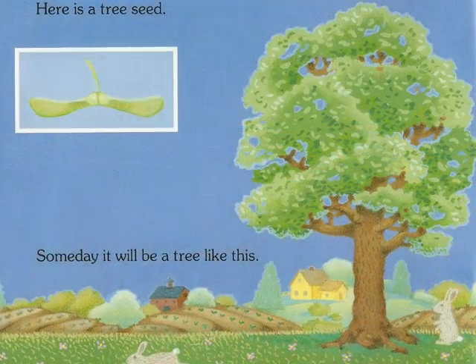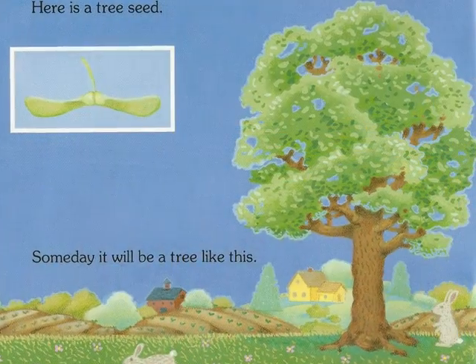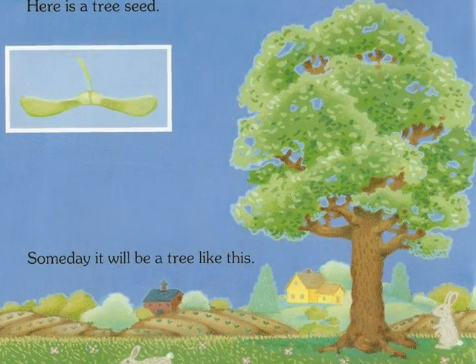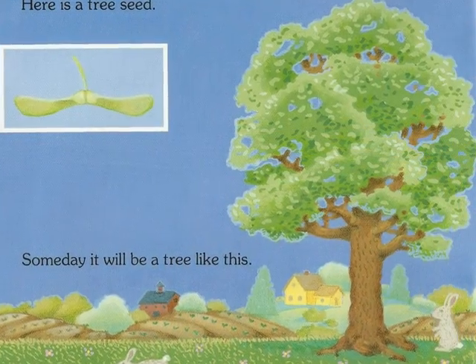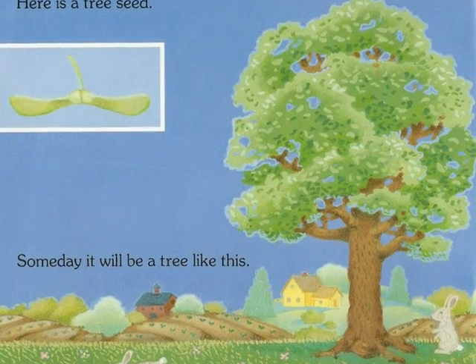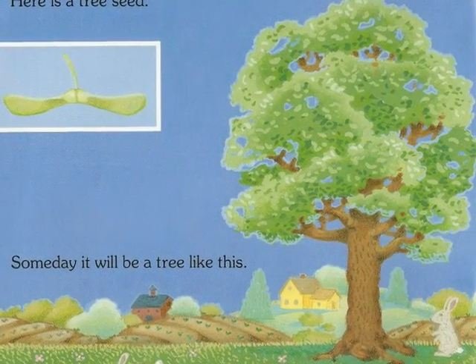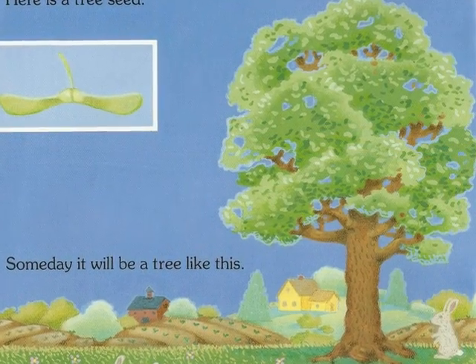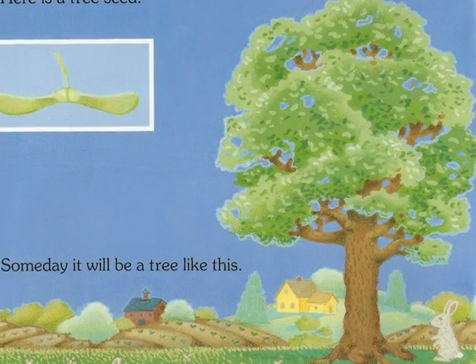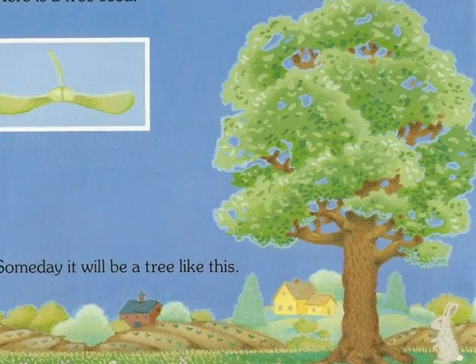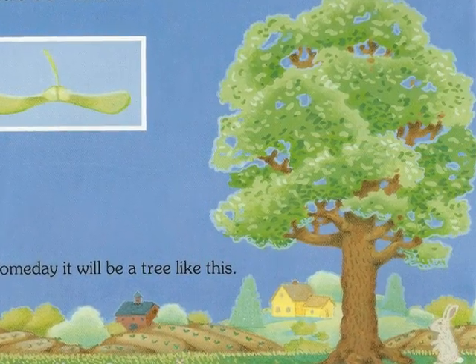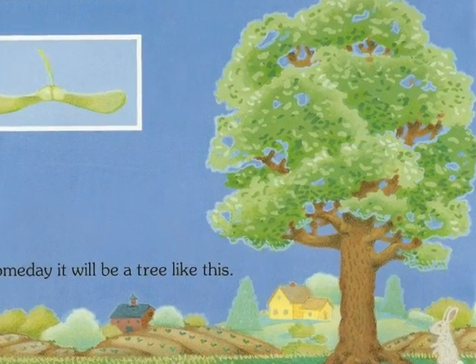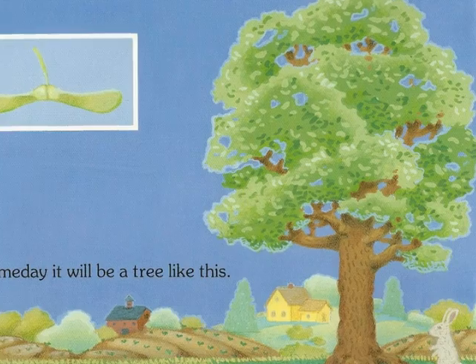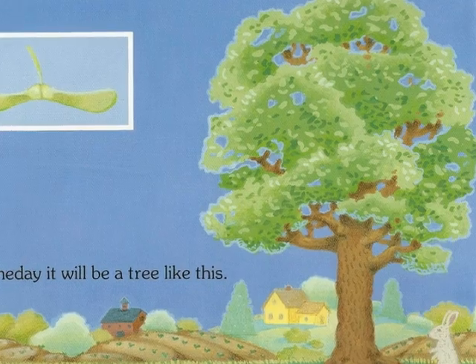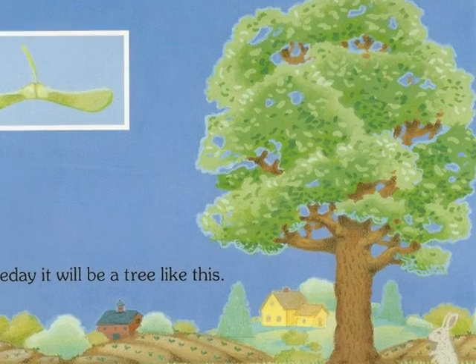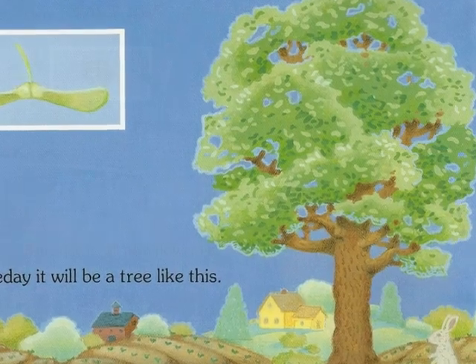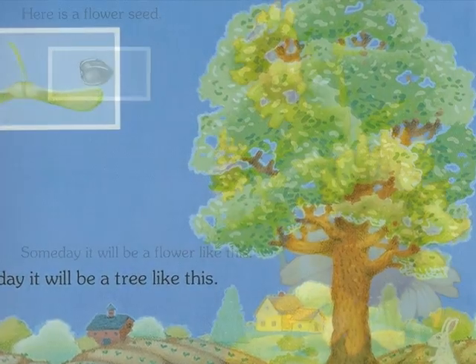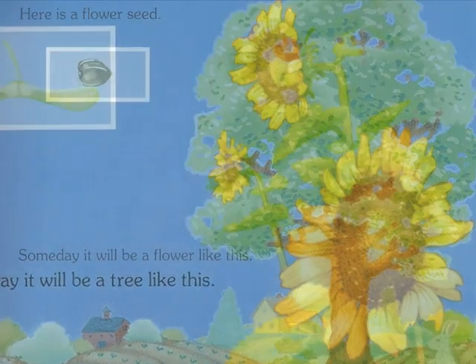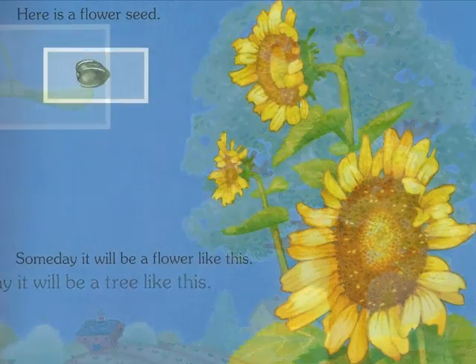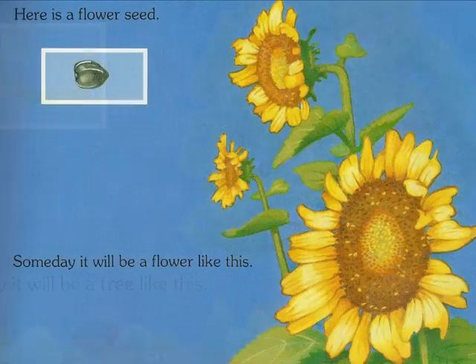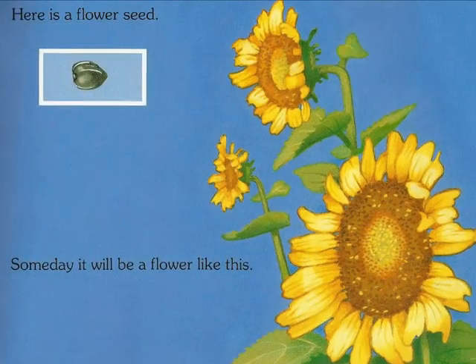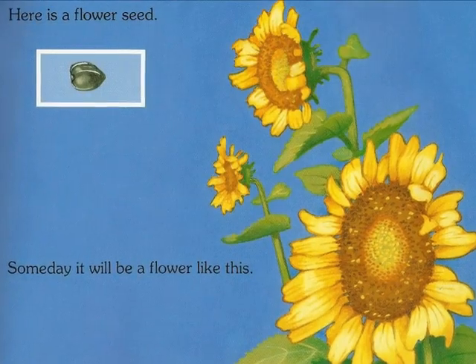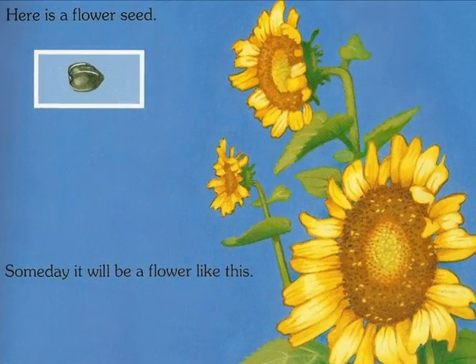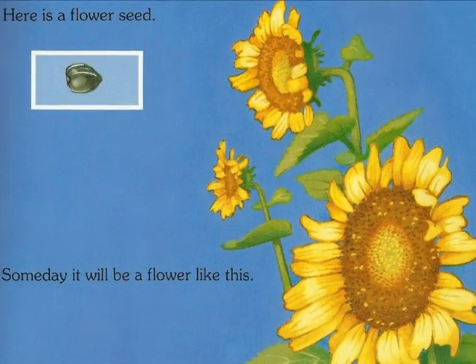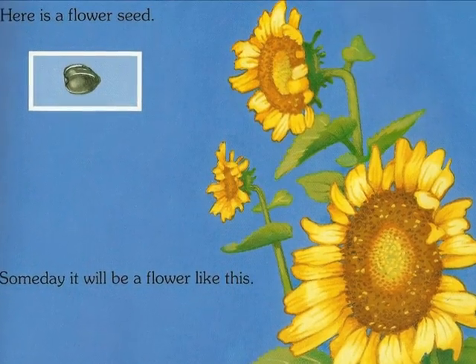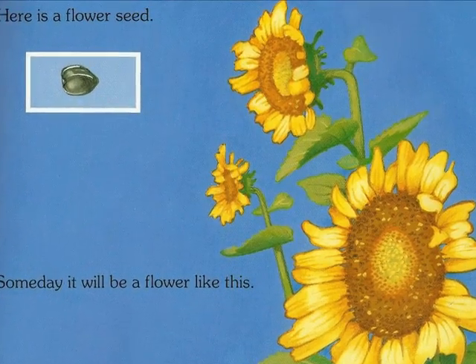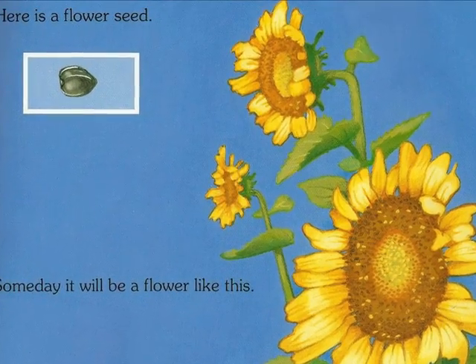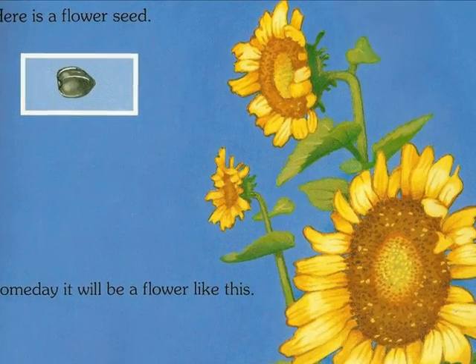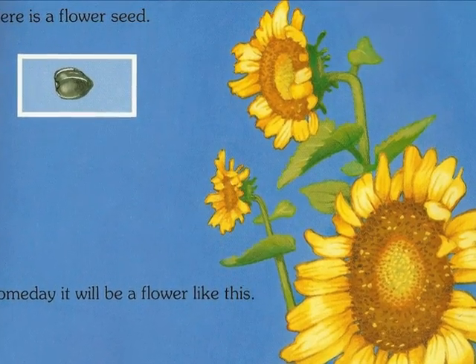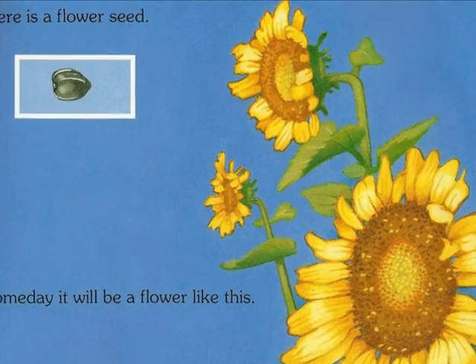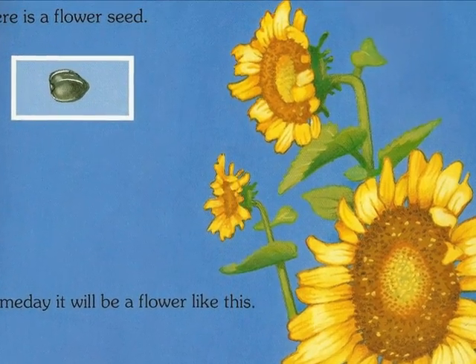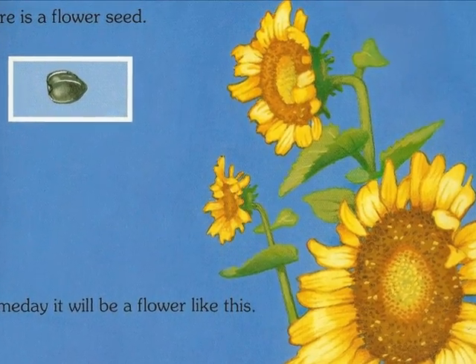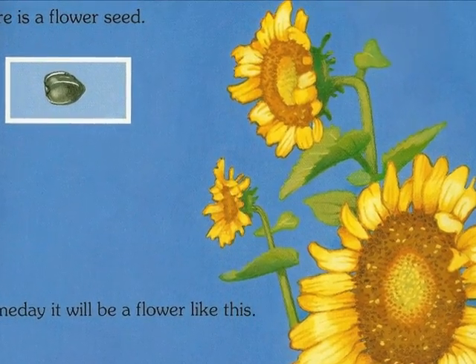Here is a tree seed. Someday it will be a tree like this. Here is a flower seed. Someday it will be a flower like this.